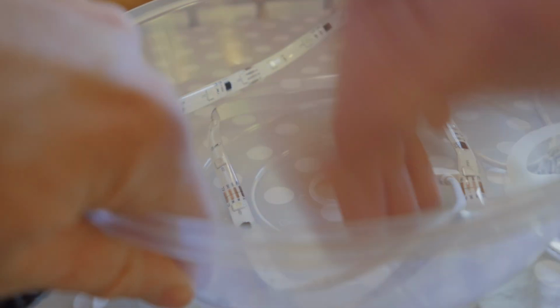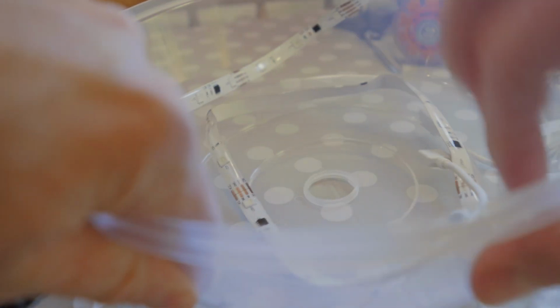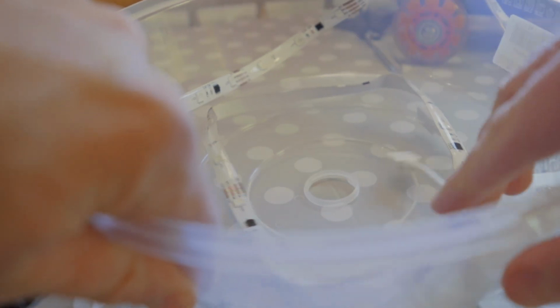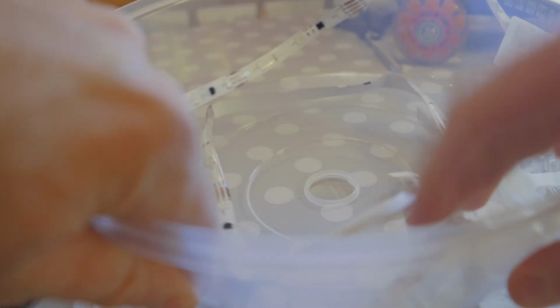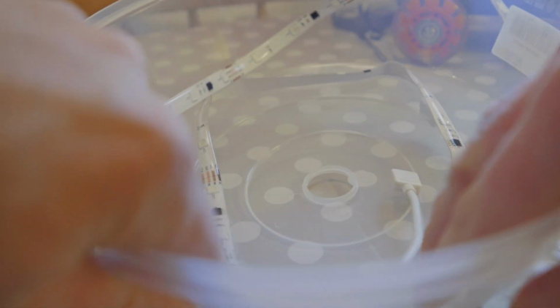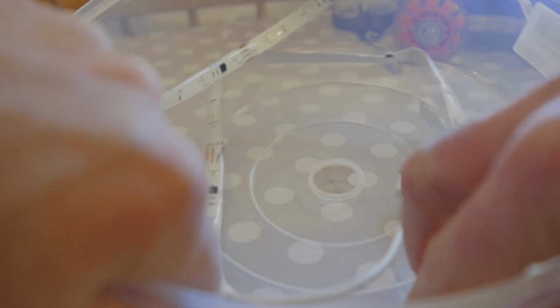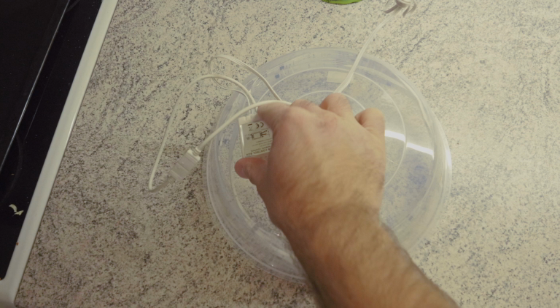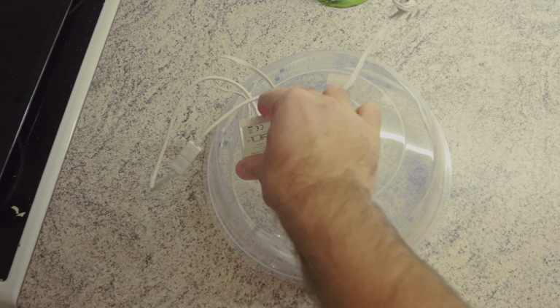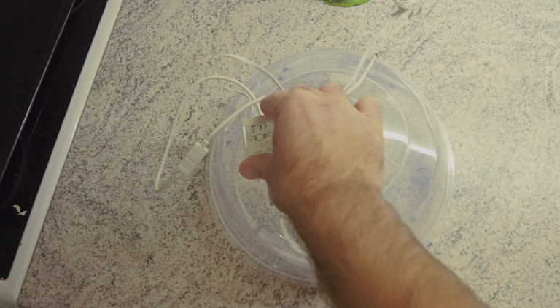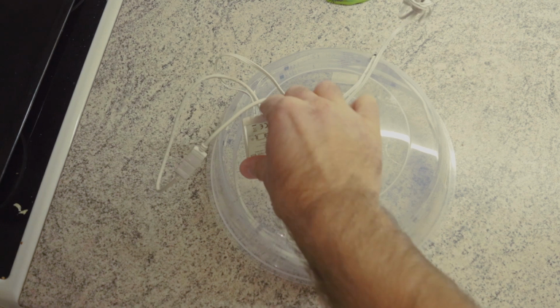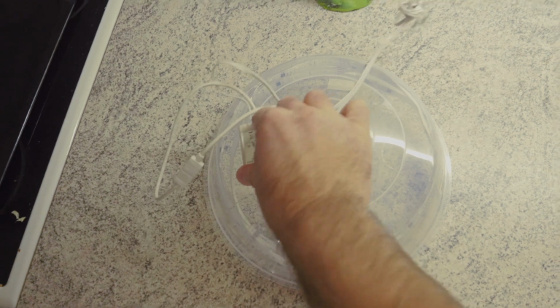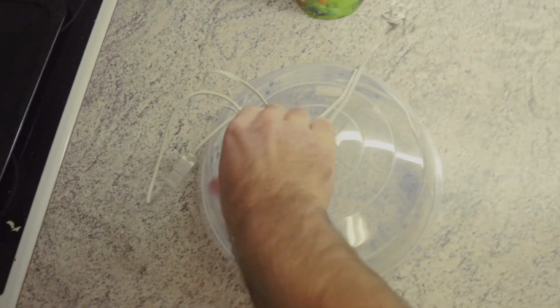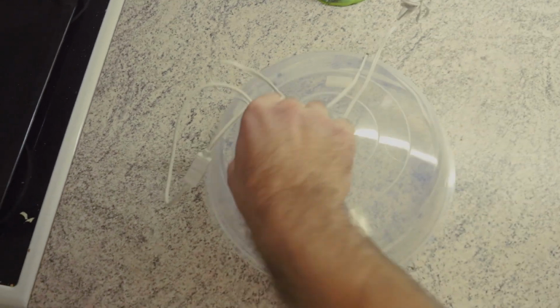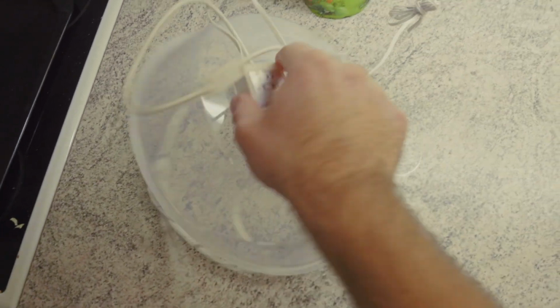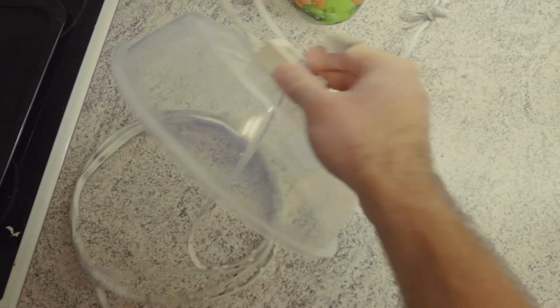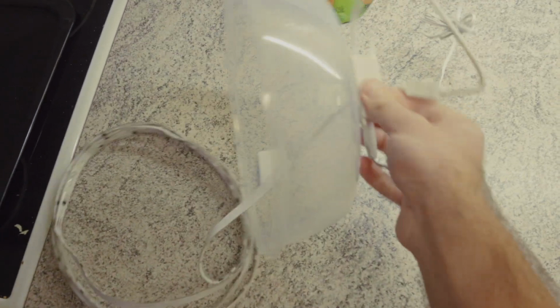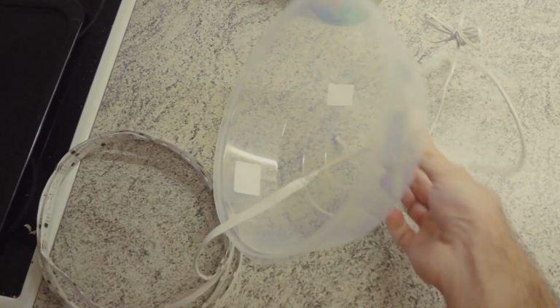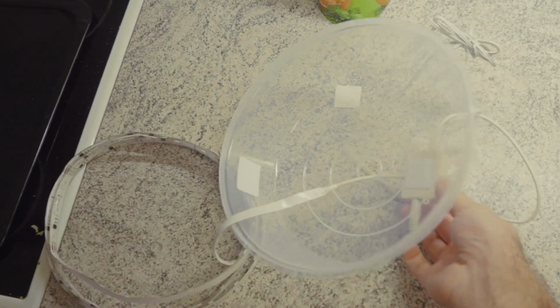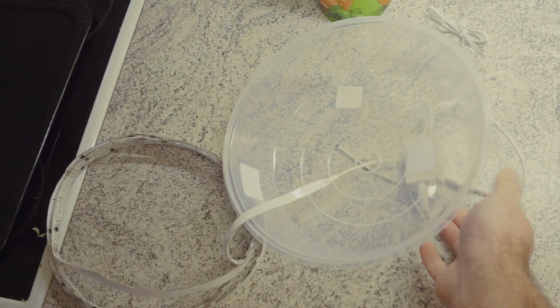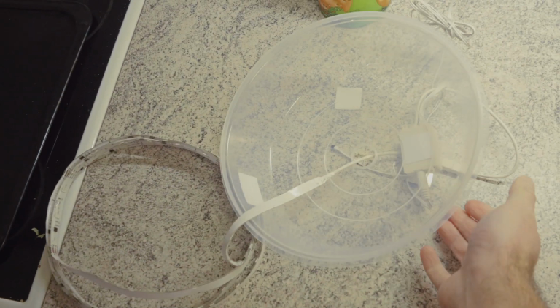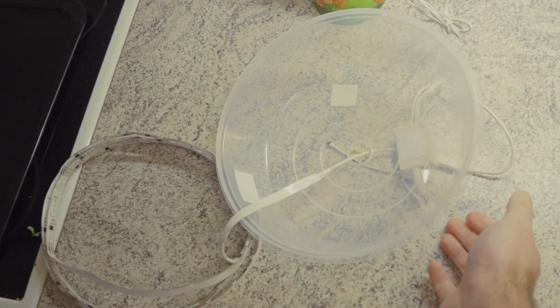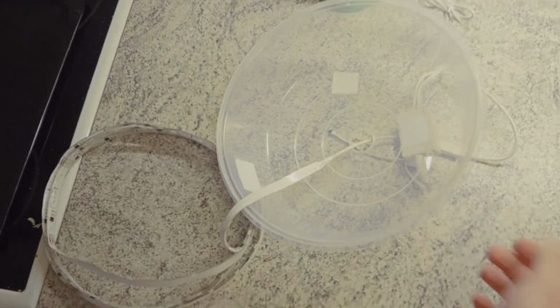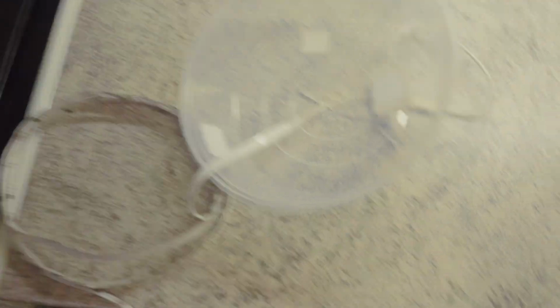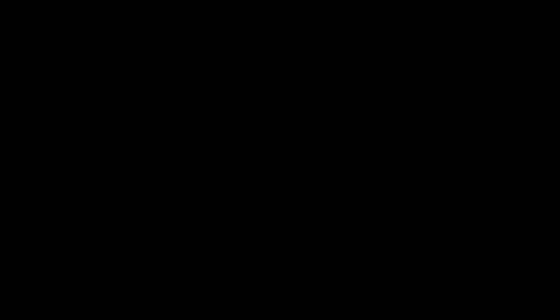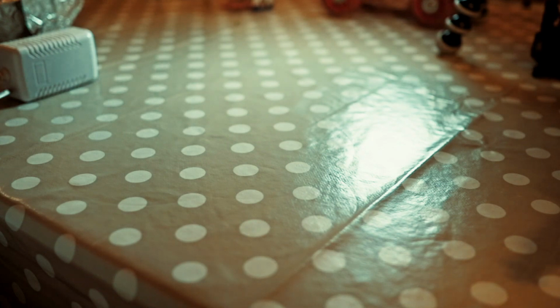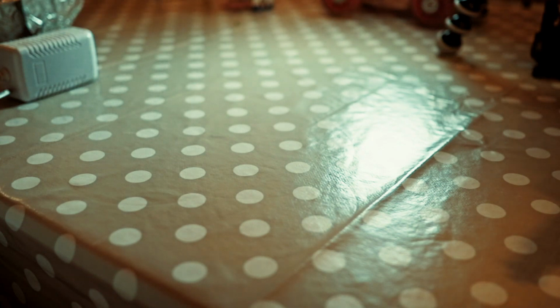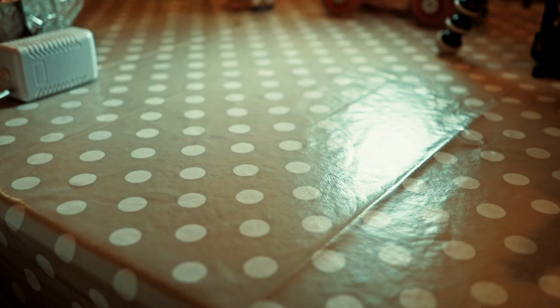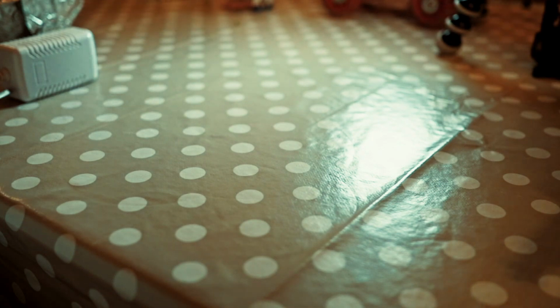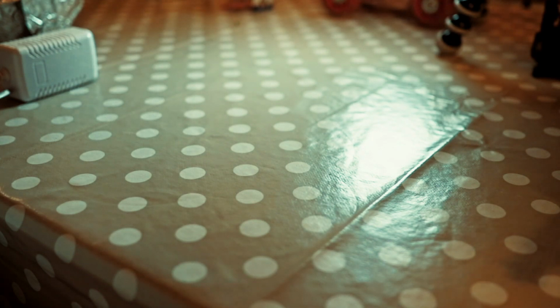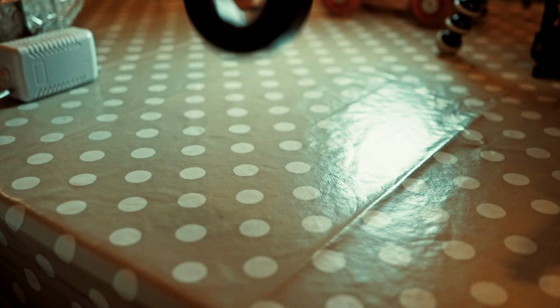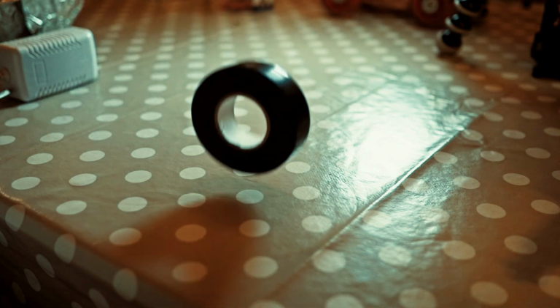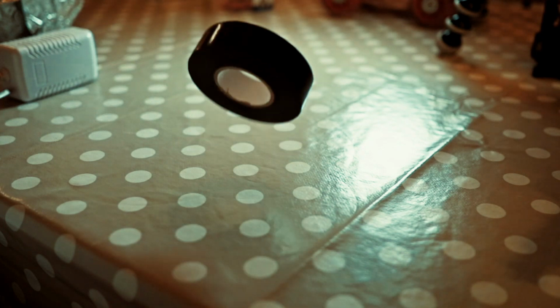It doesn't stick at all. Plug in the power adapter — who needs glue when you got tape?